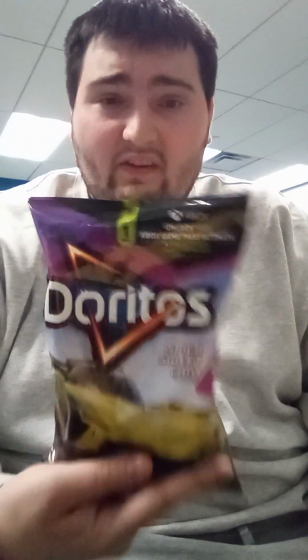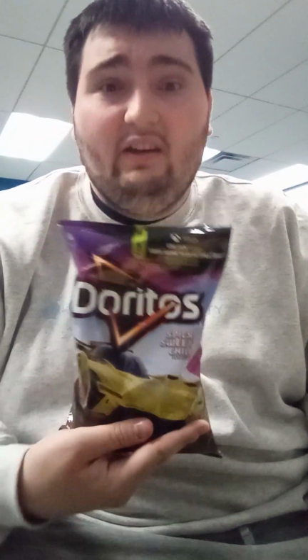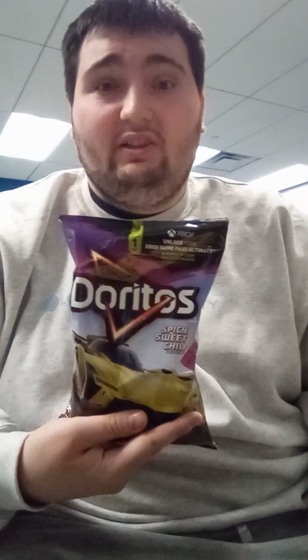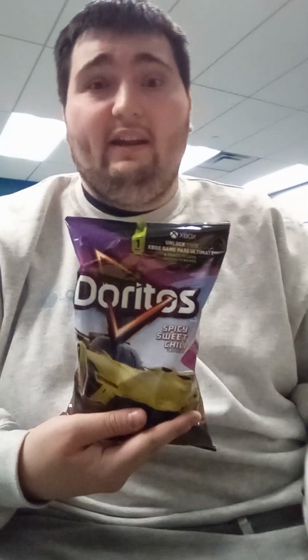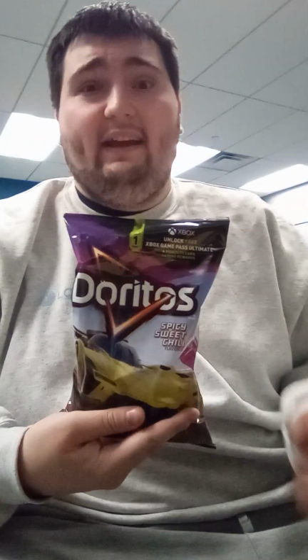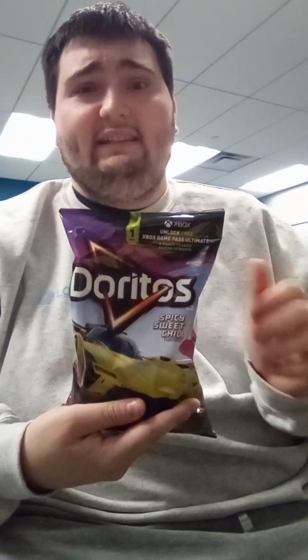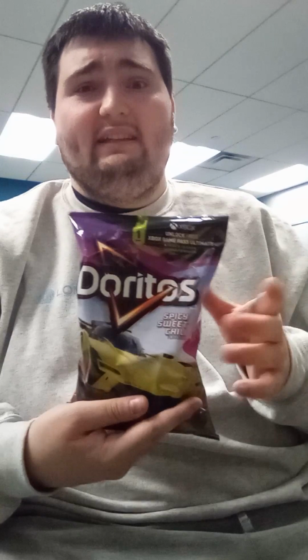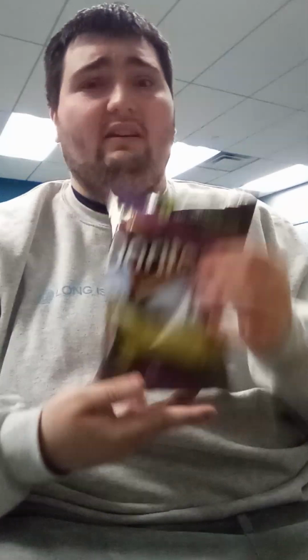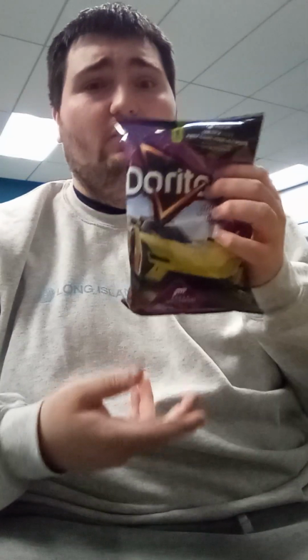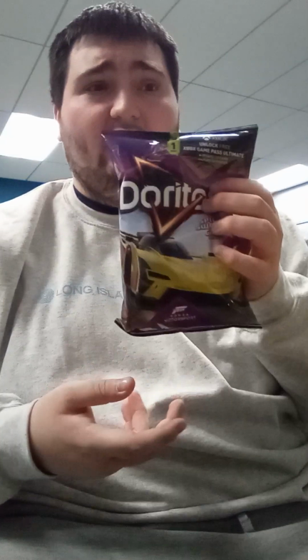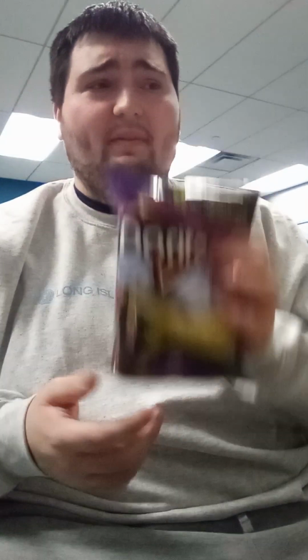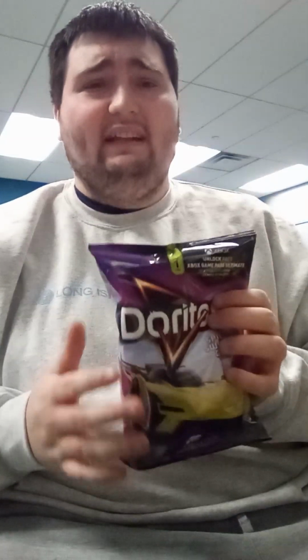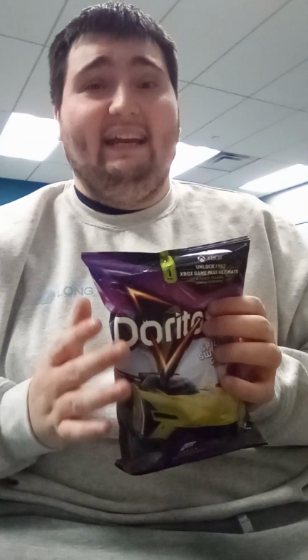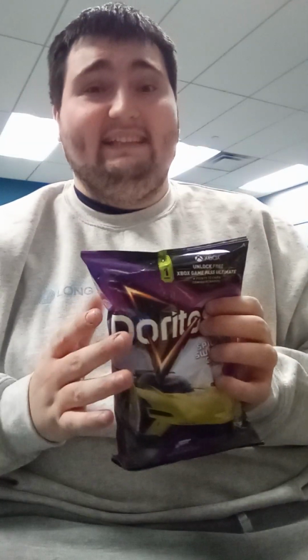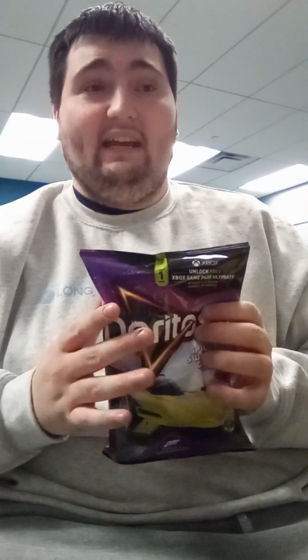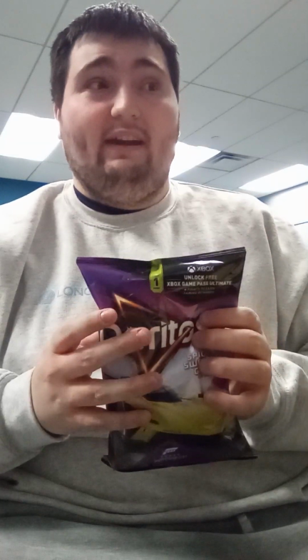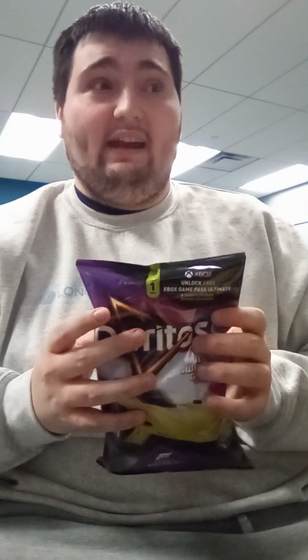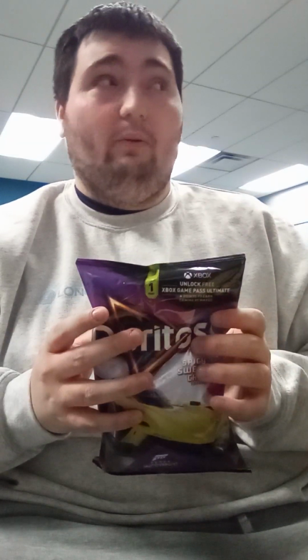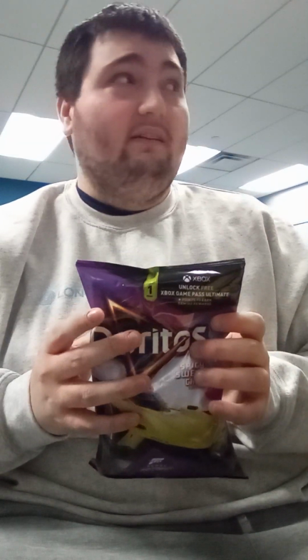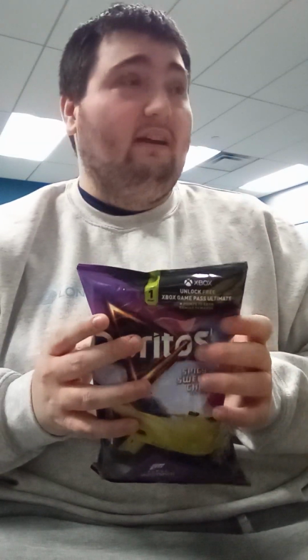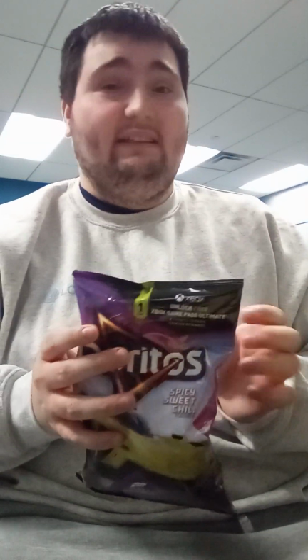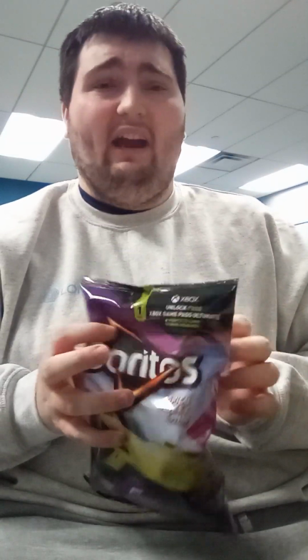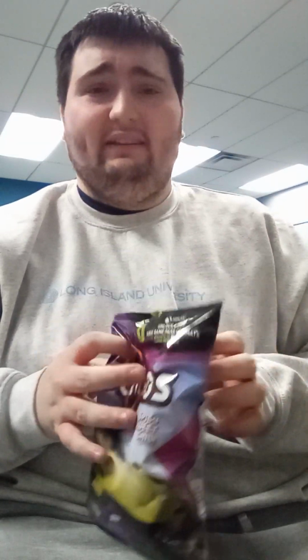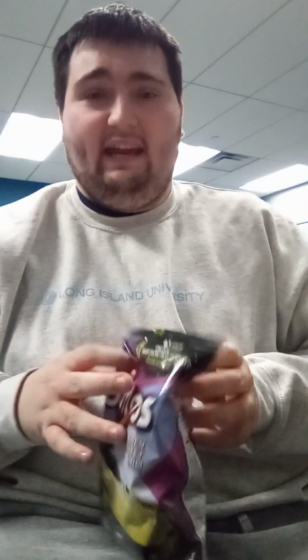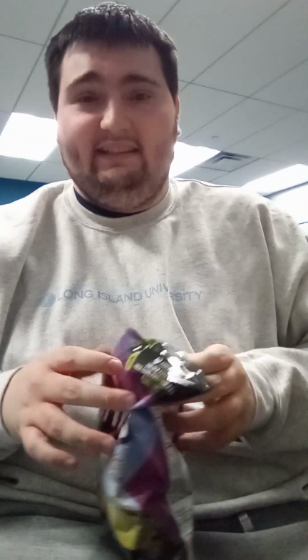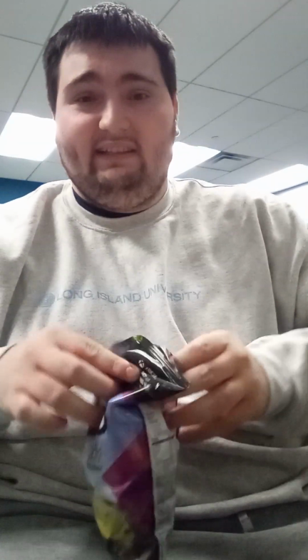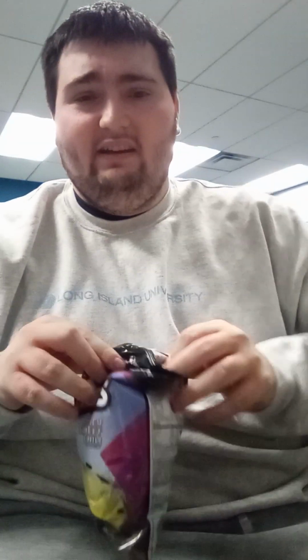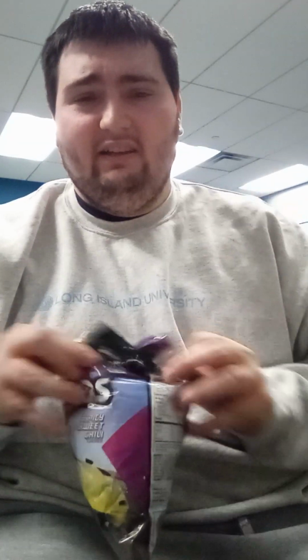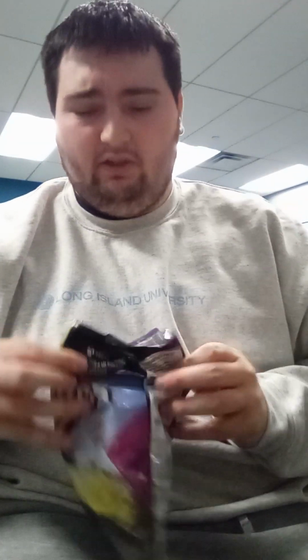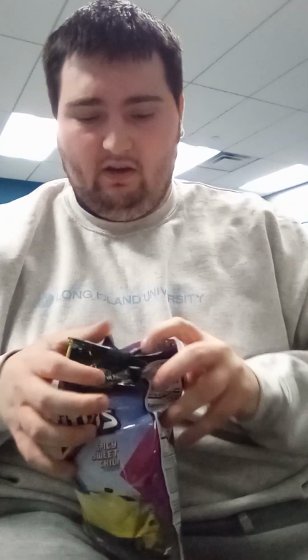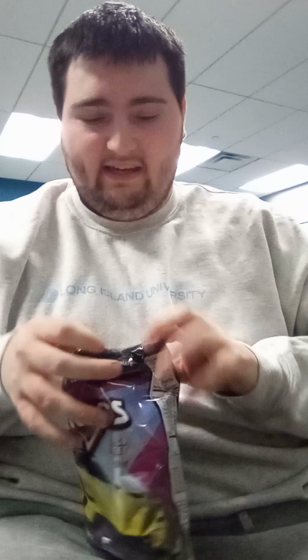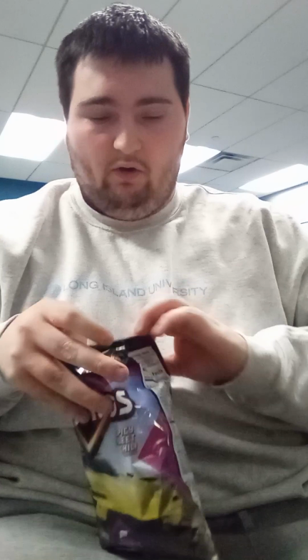So anyways, we're going to begin tasting it right now and see how it tastes. Here we go.